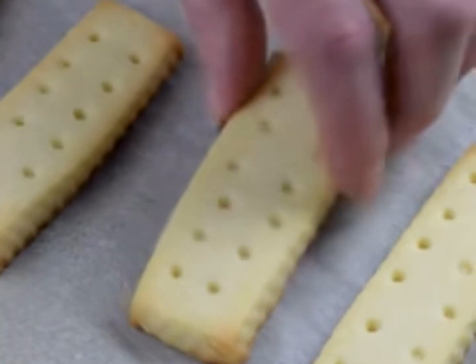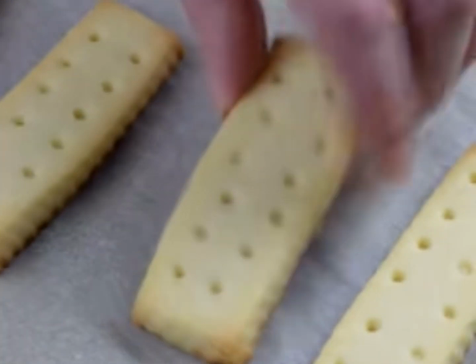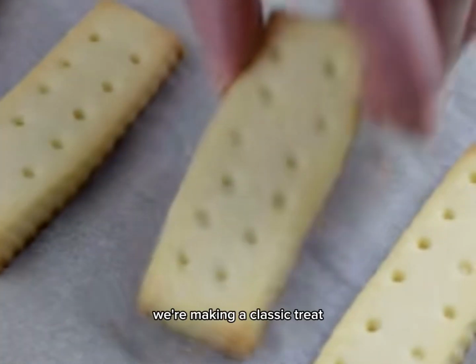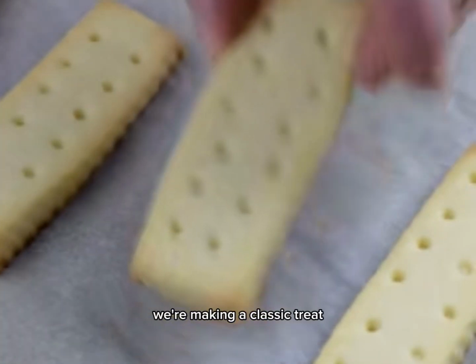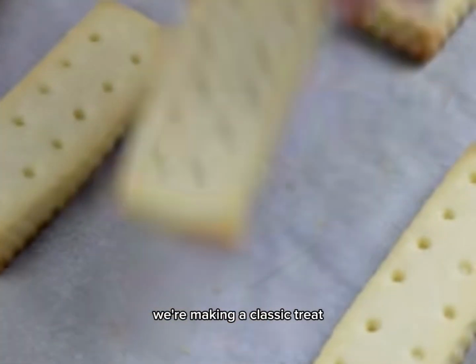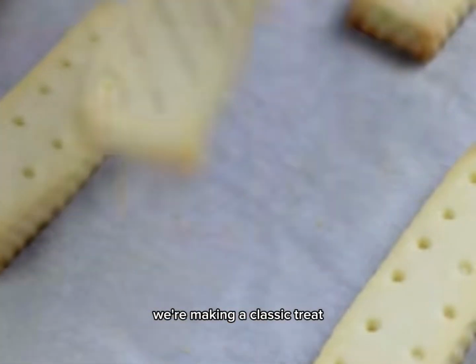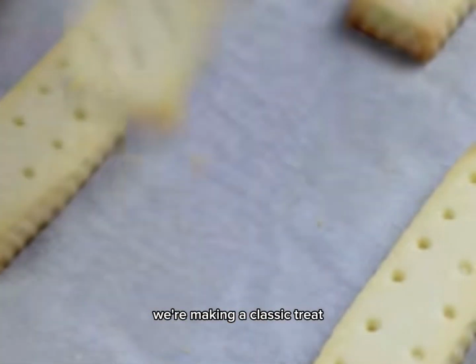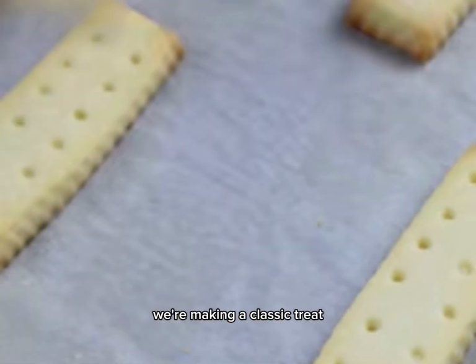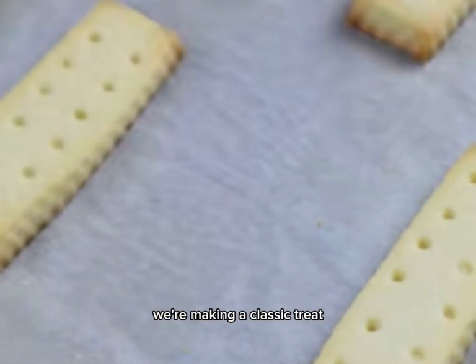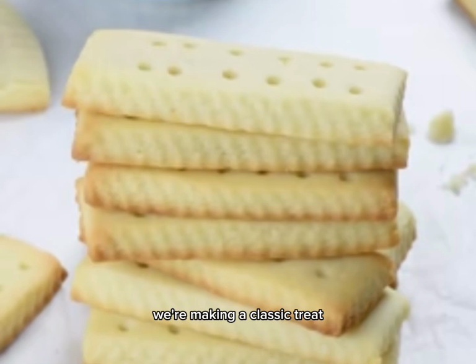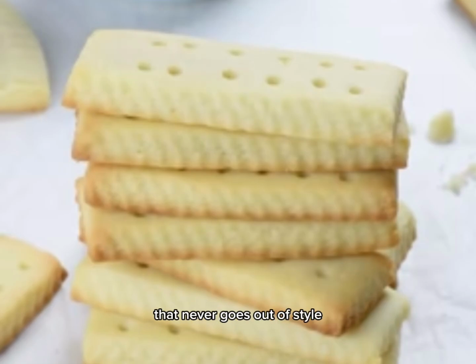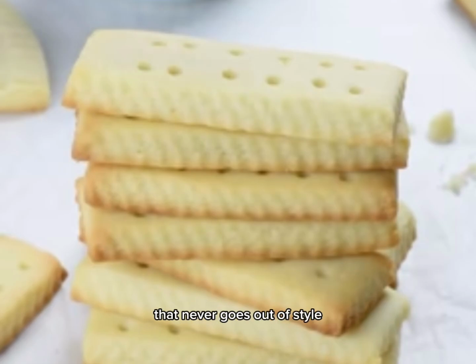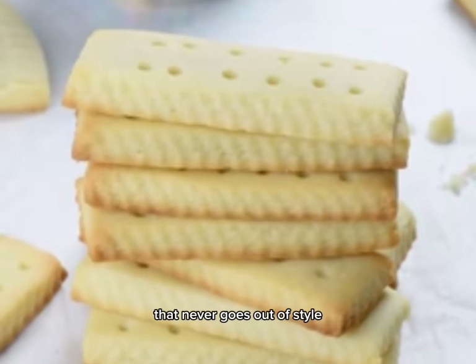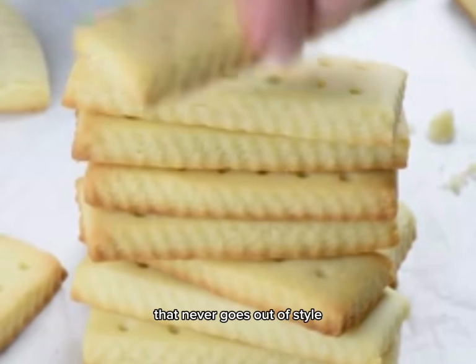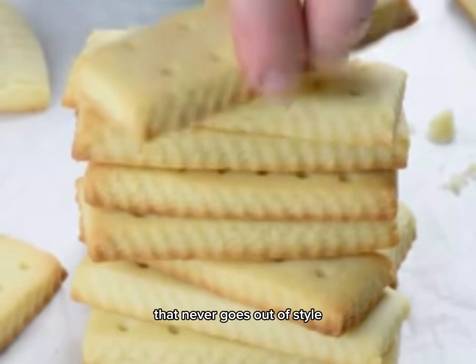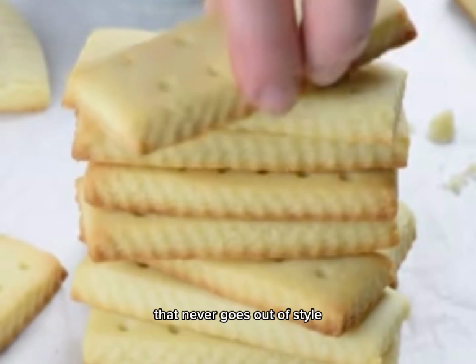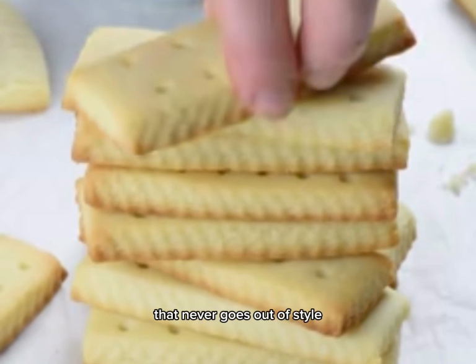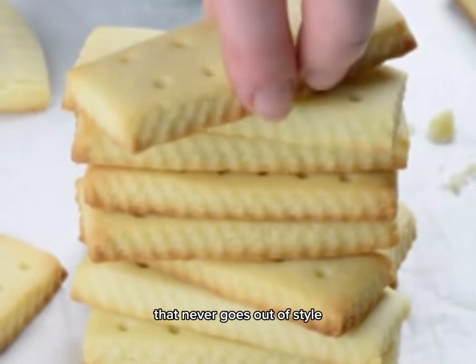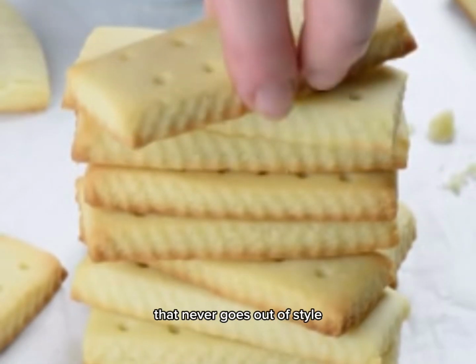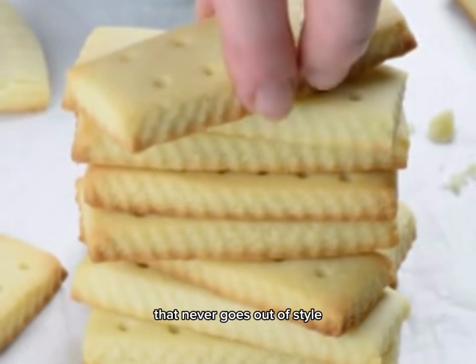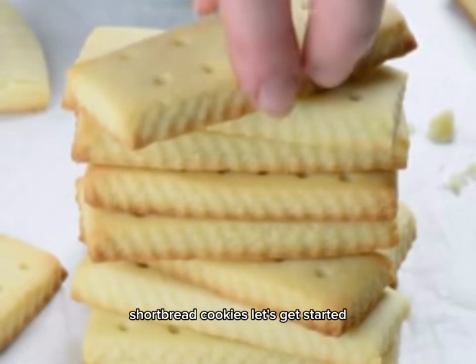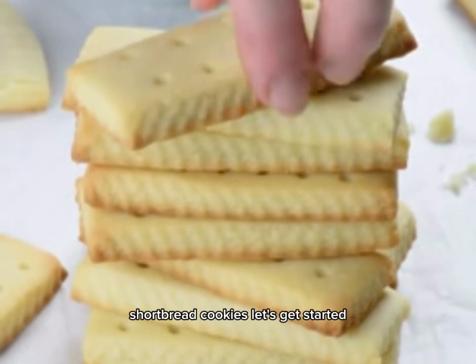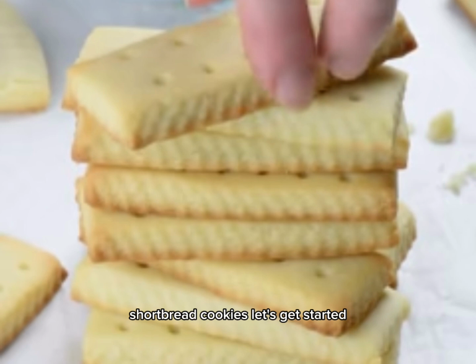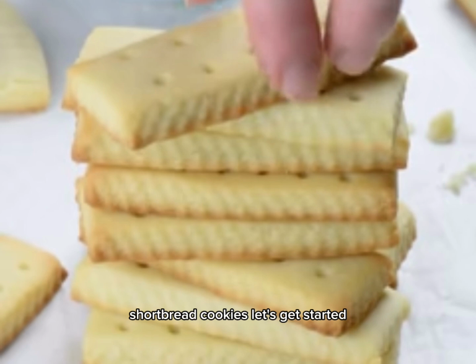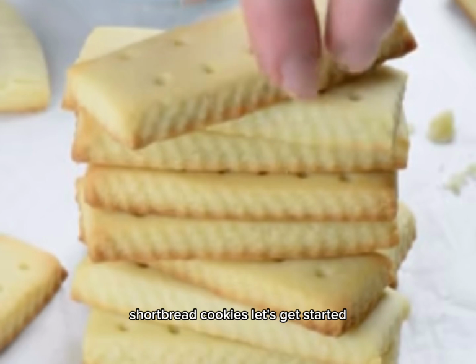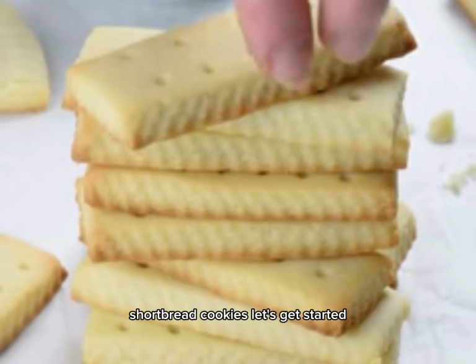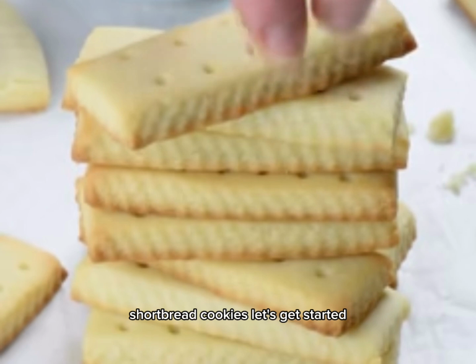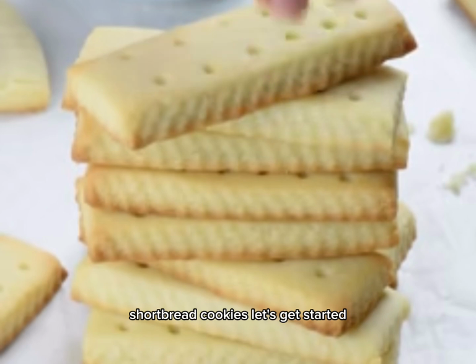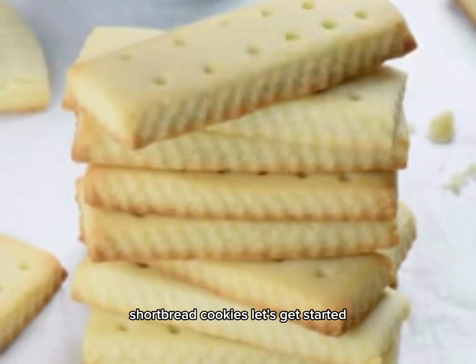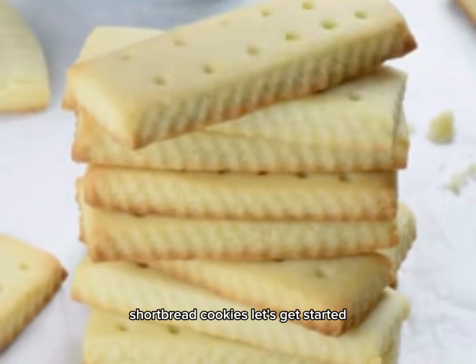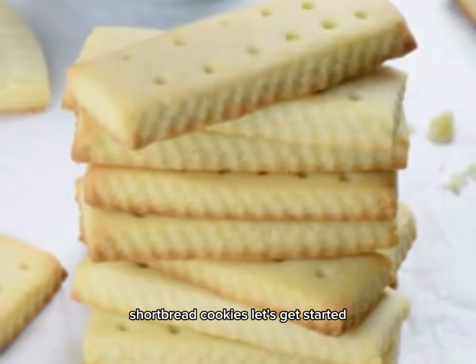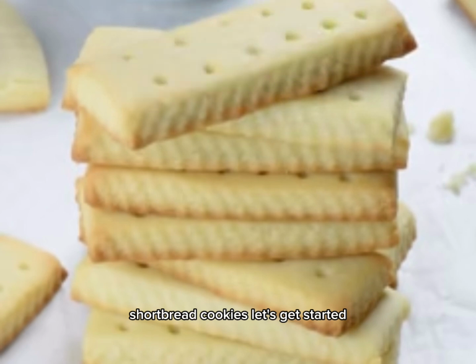We're making a classic treat that never goes out of style: shortbread cookies. Let's get started!